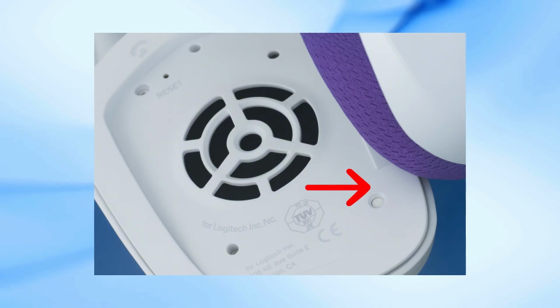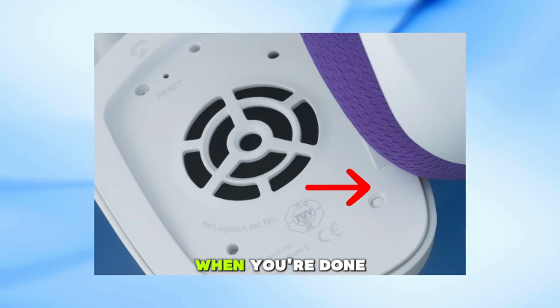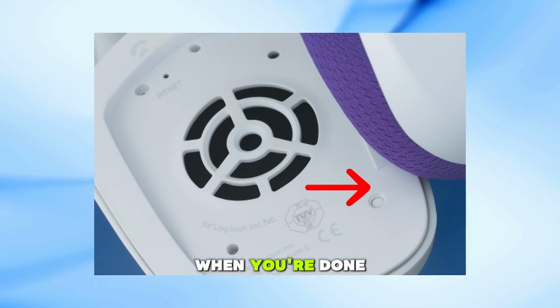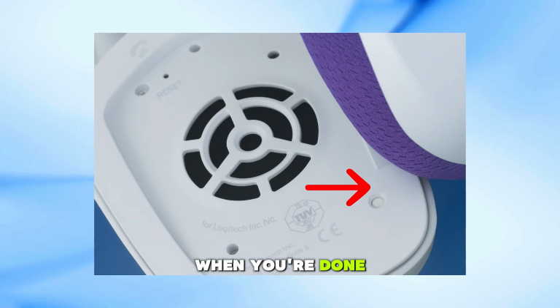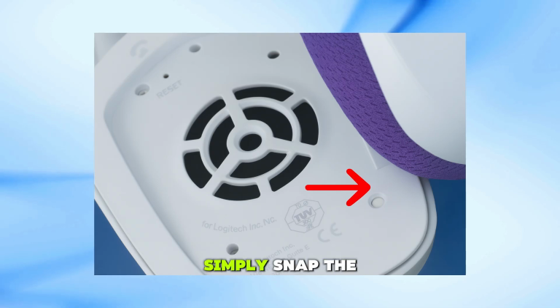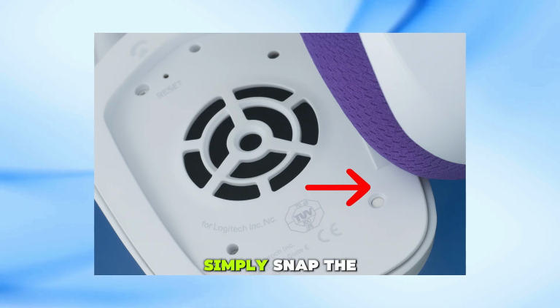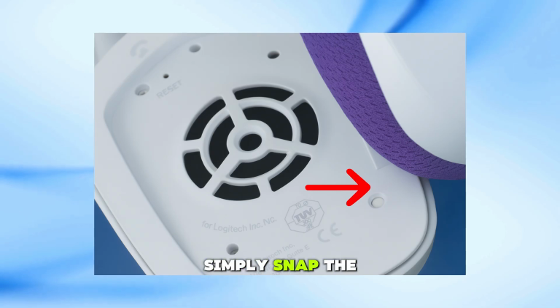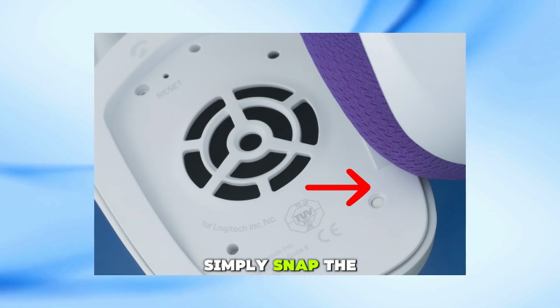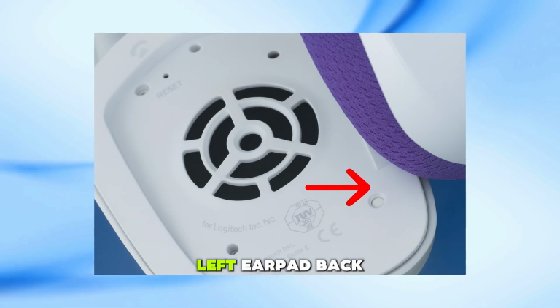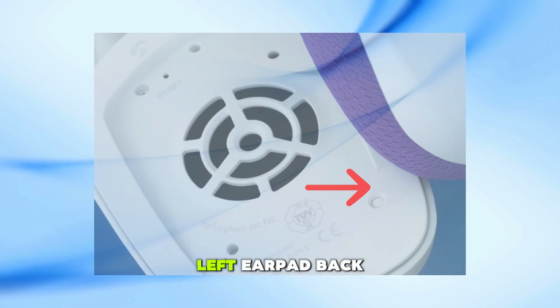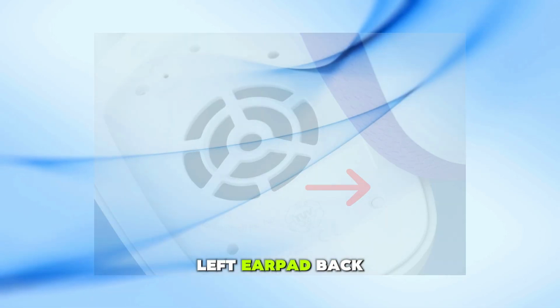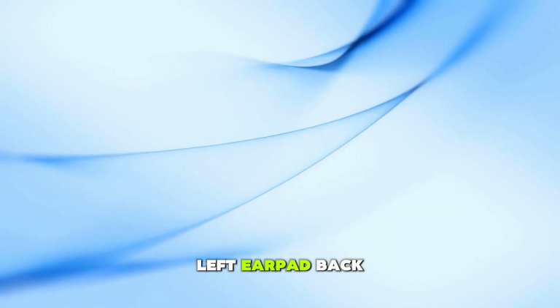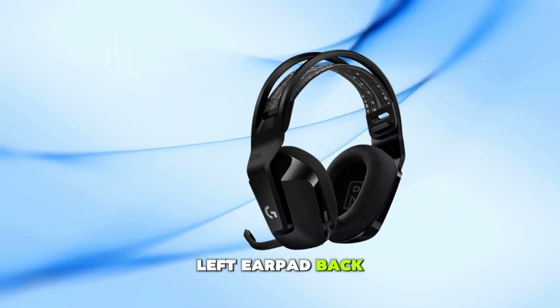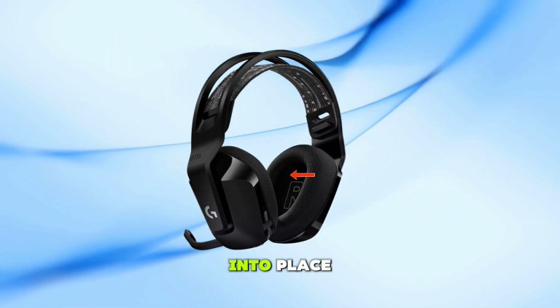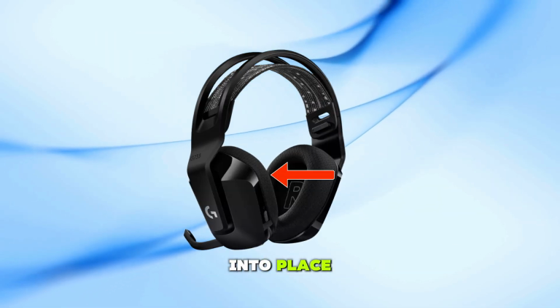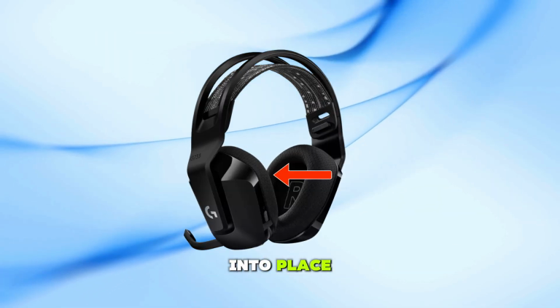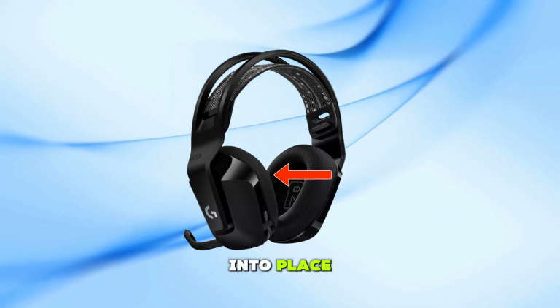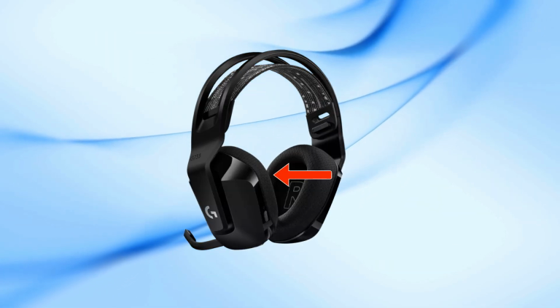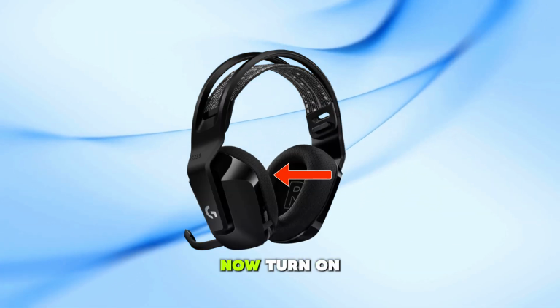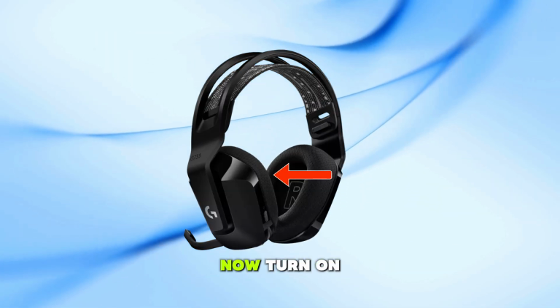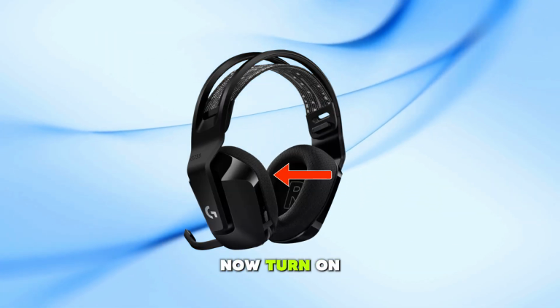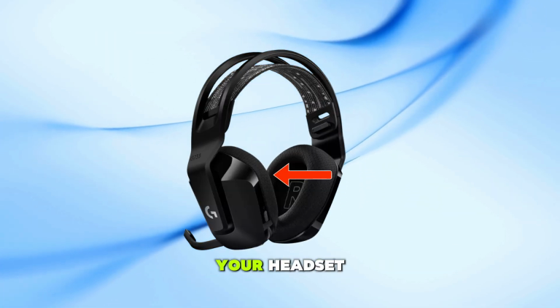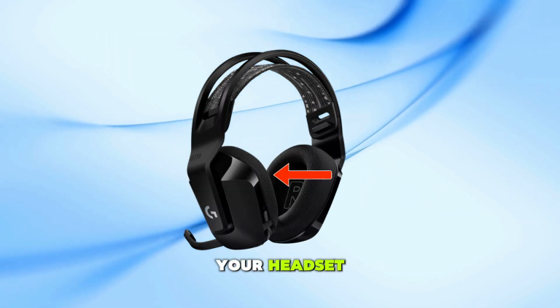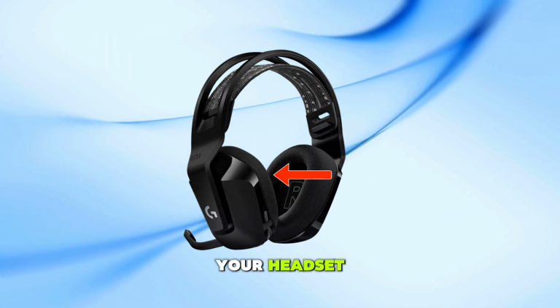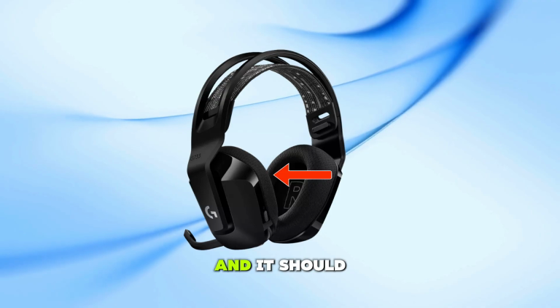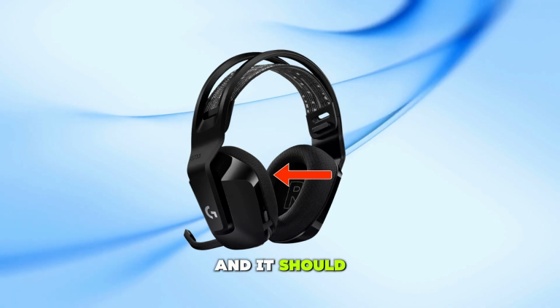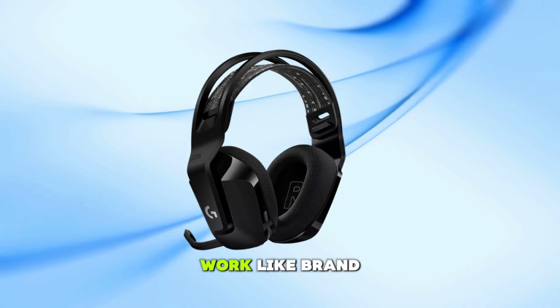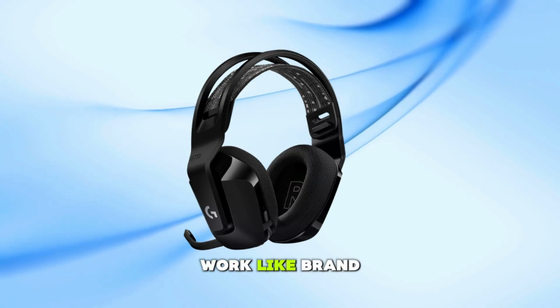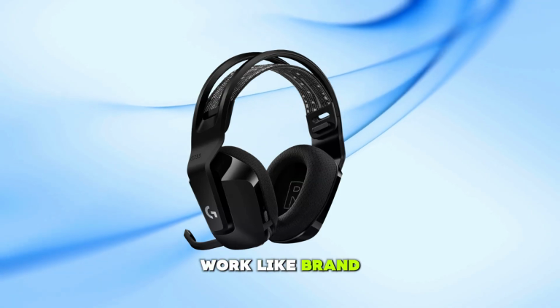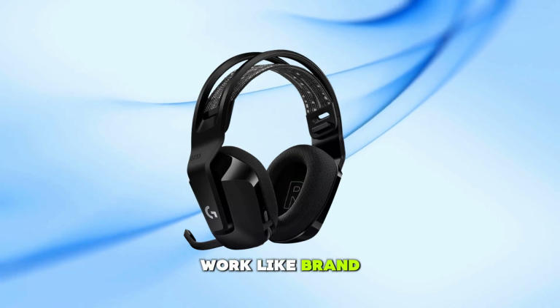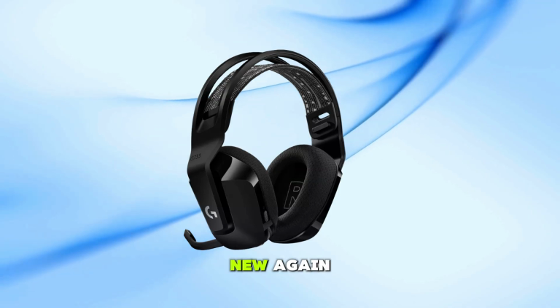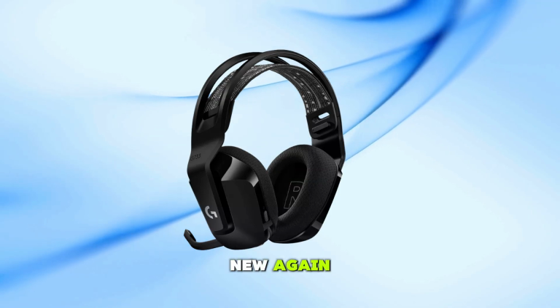When you're done, simply snap the left earpad back into place. Now turn on your headset and it should work like brand new again.